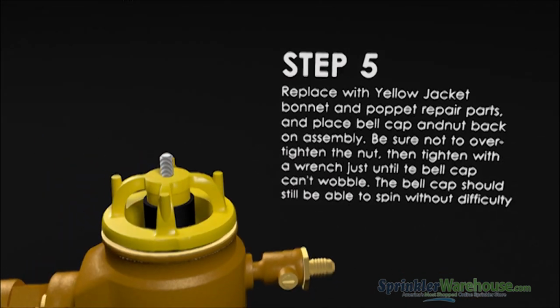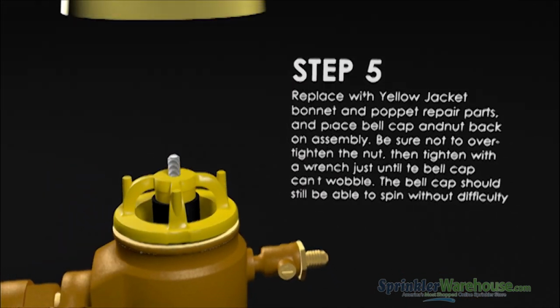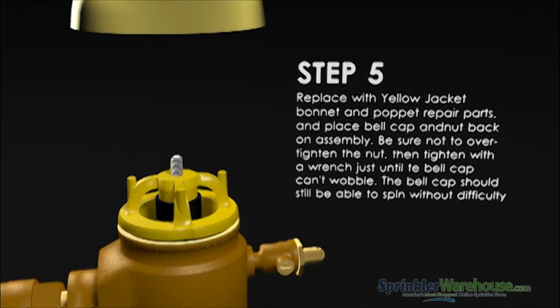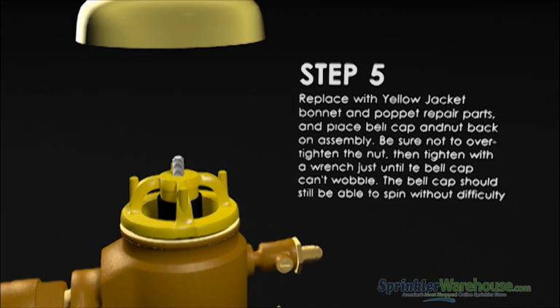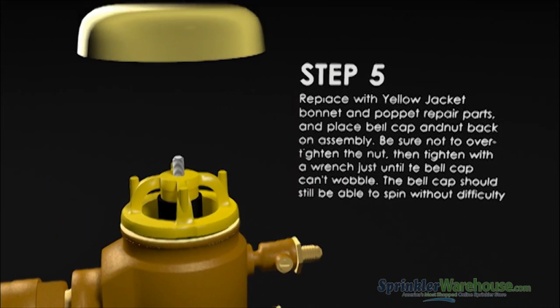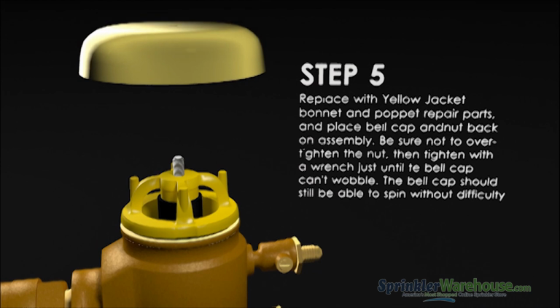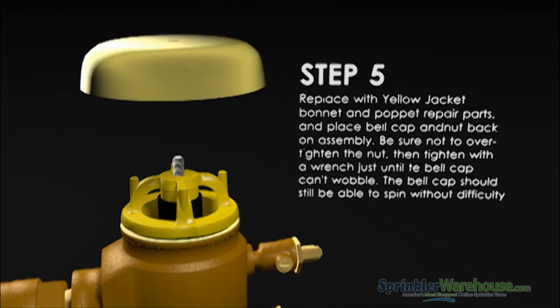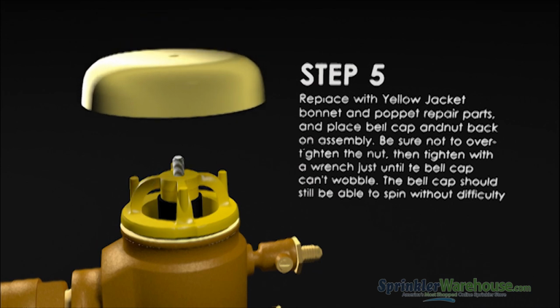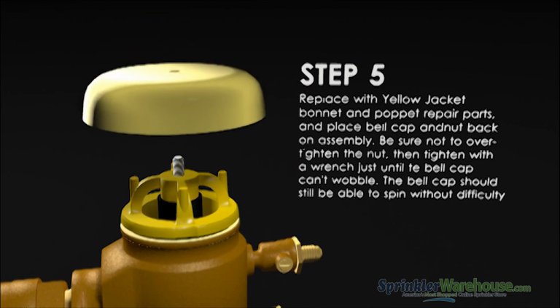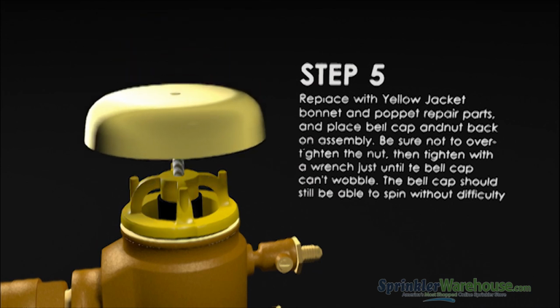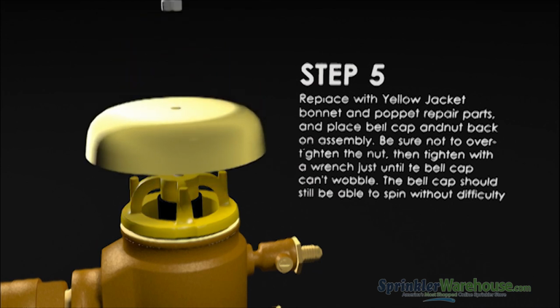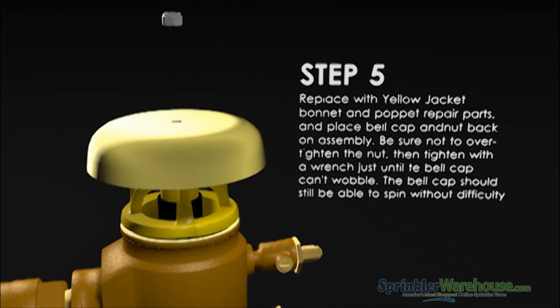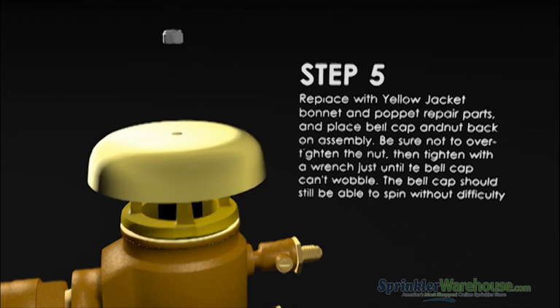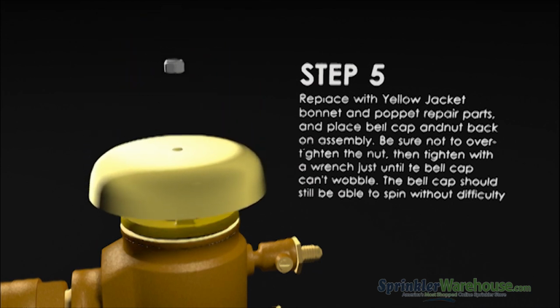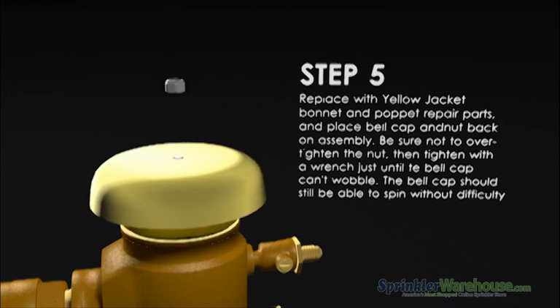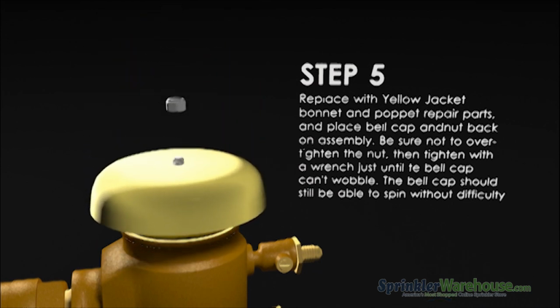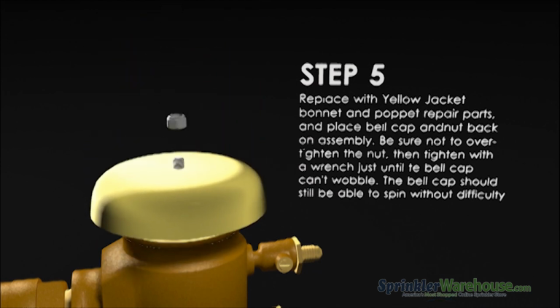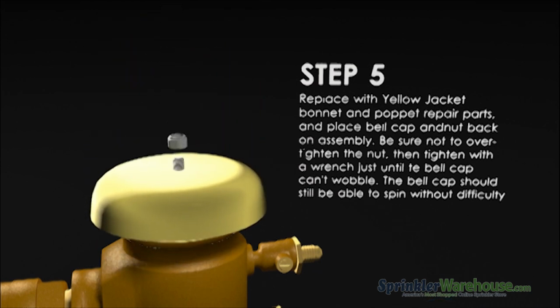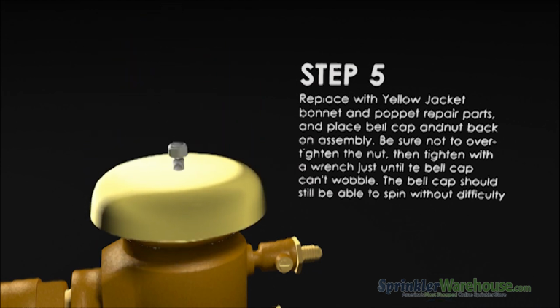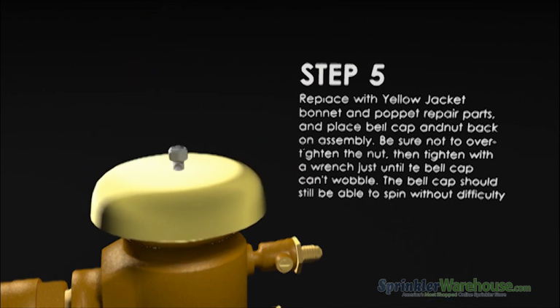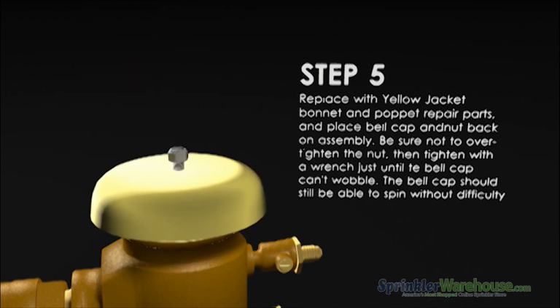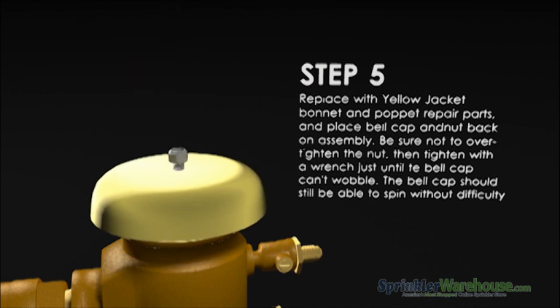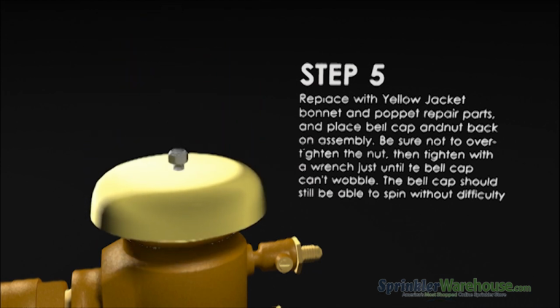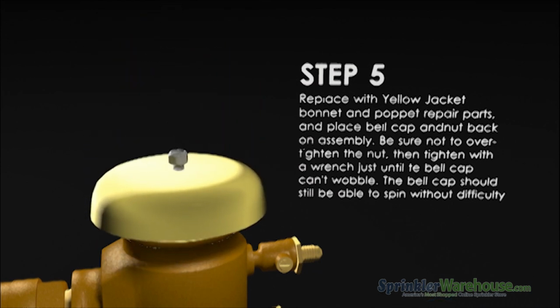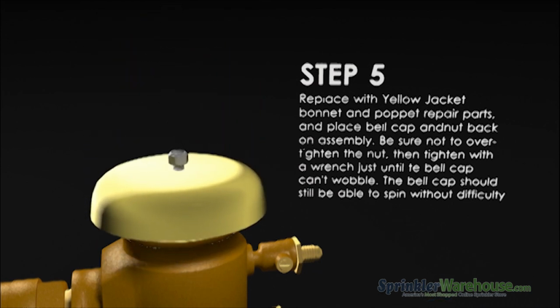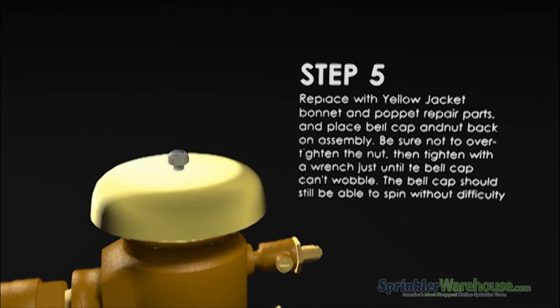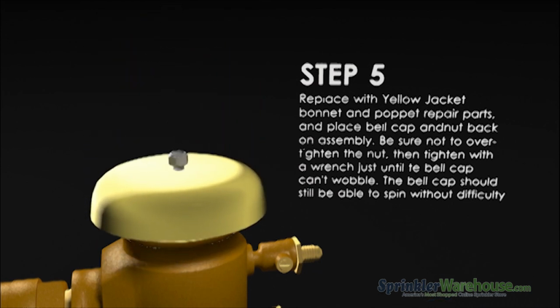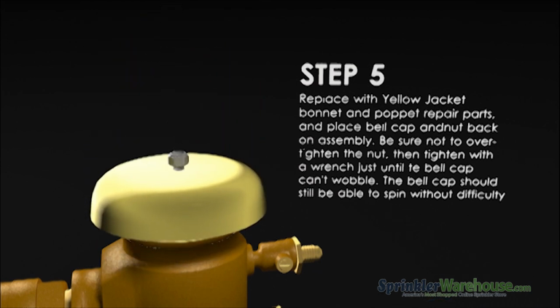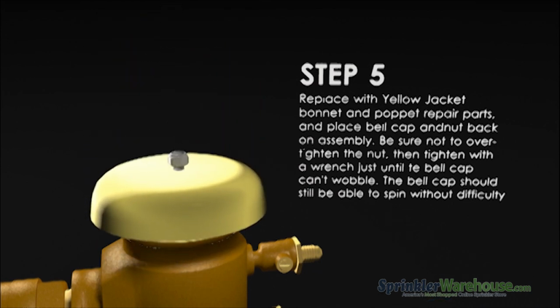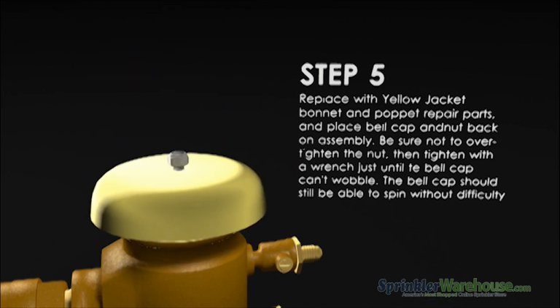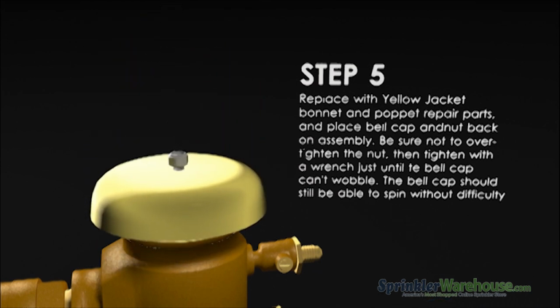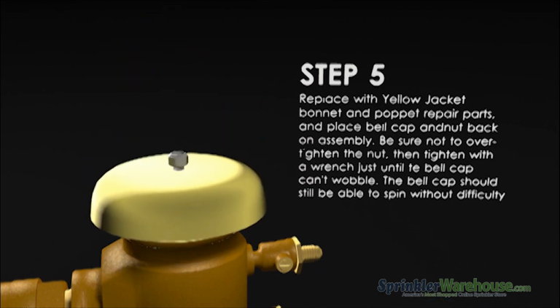Replace the bell and the nut. Do not over-tighten the nut. The bell should still be able to spin once you're done.